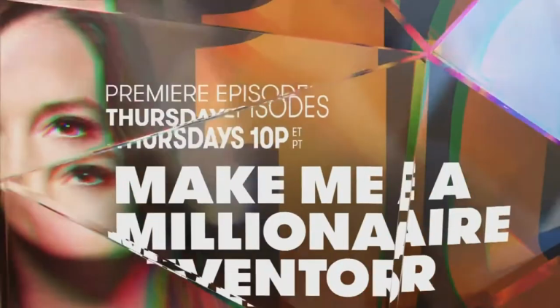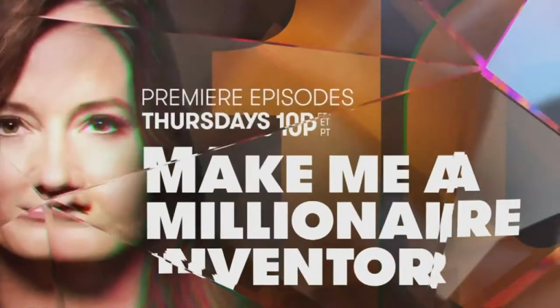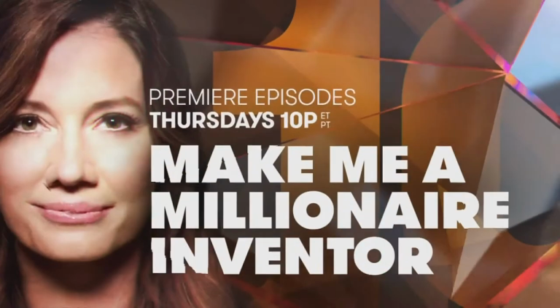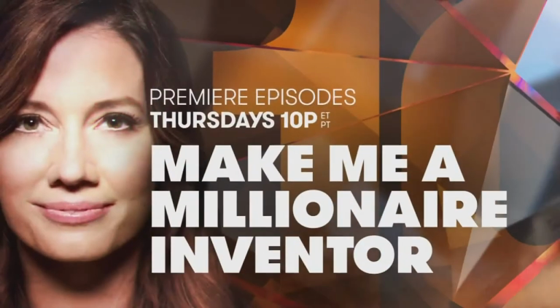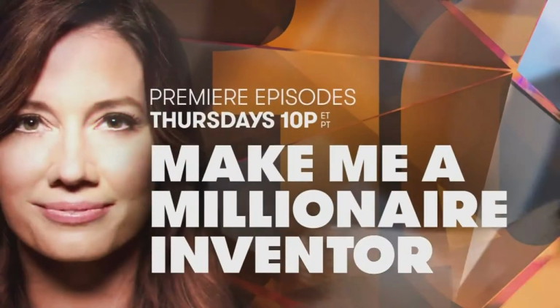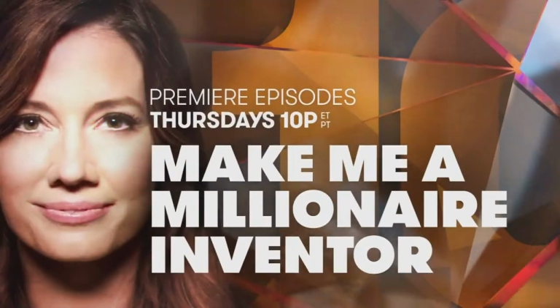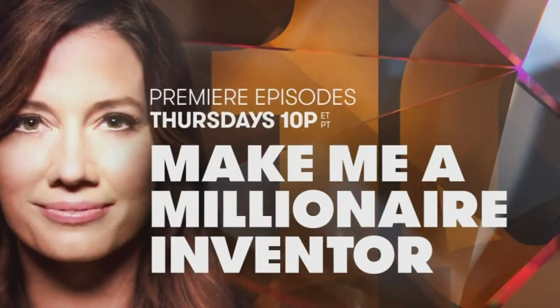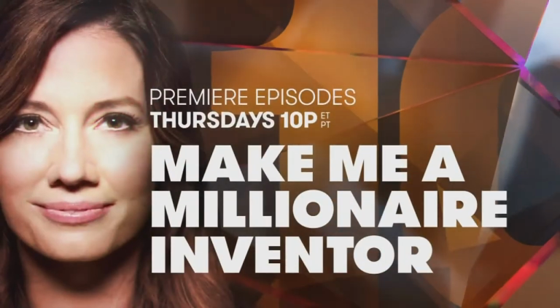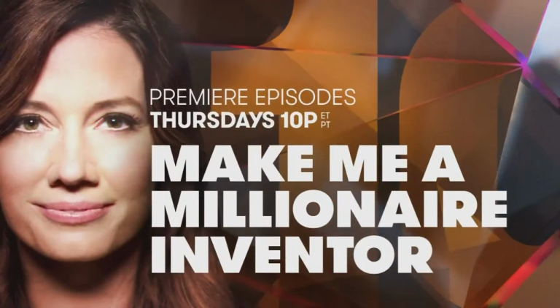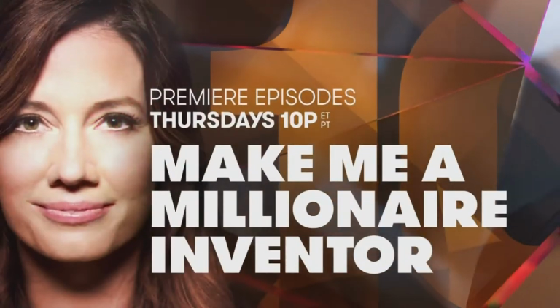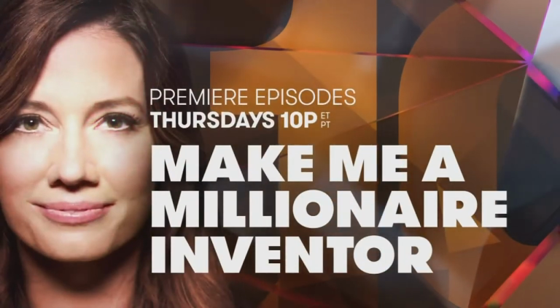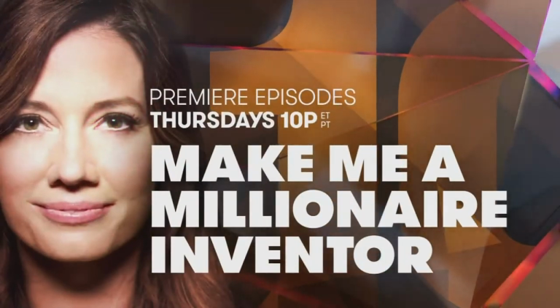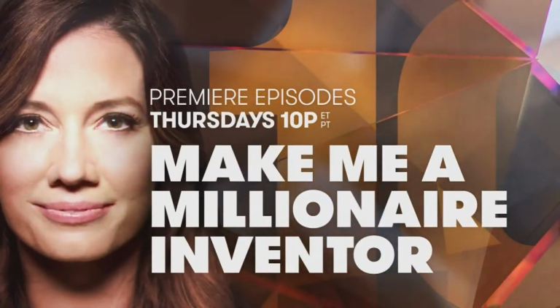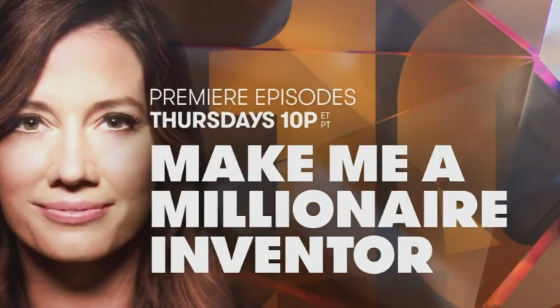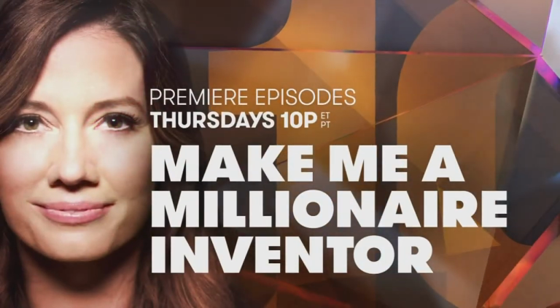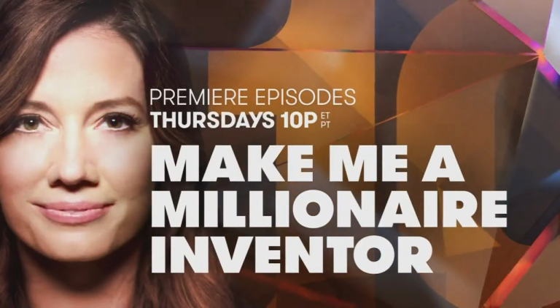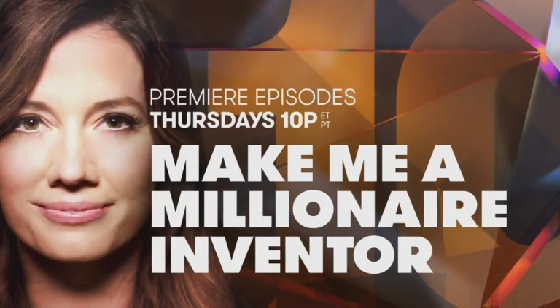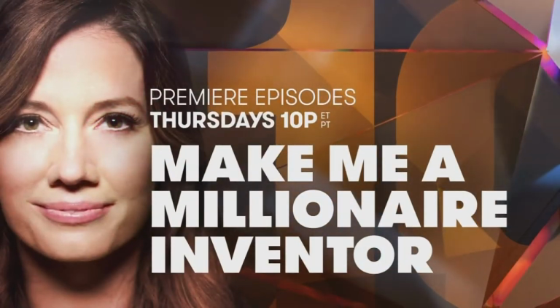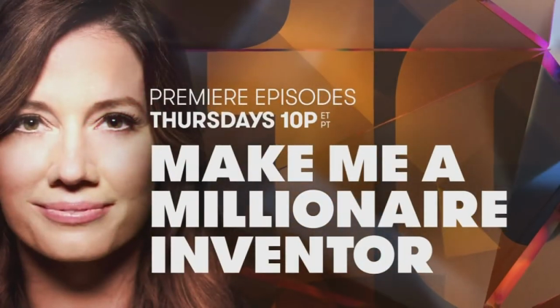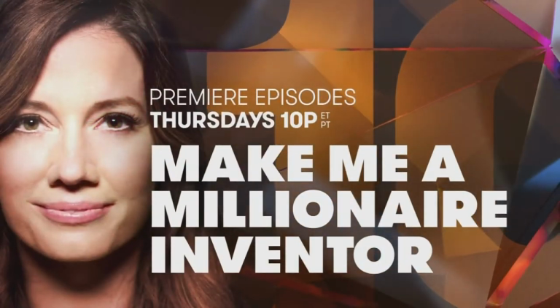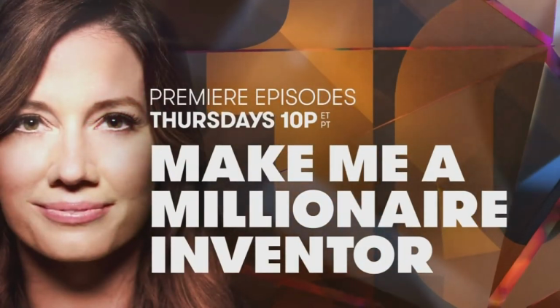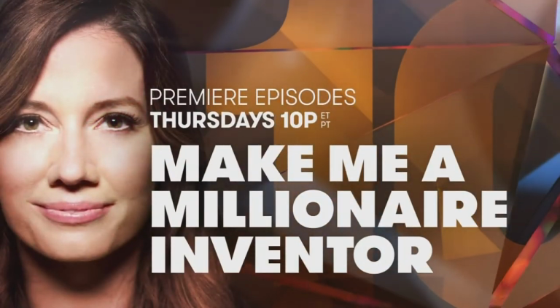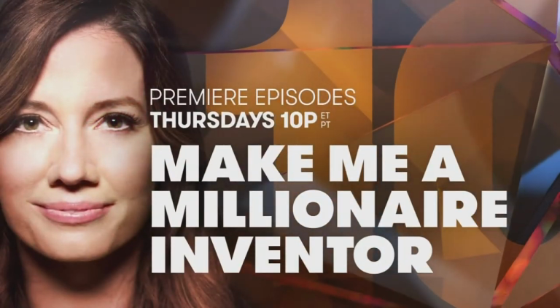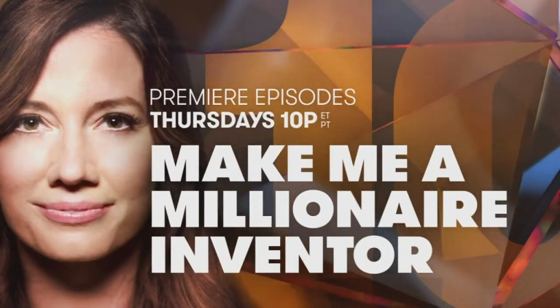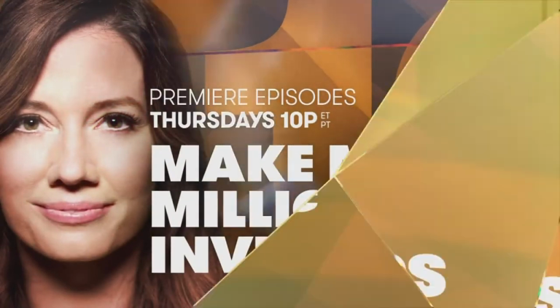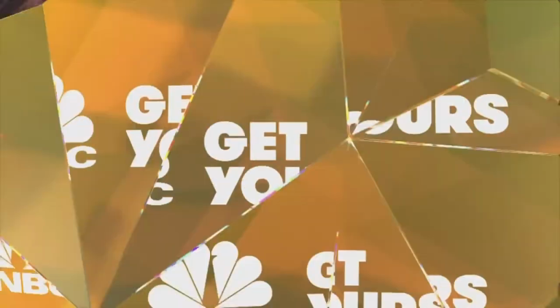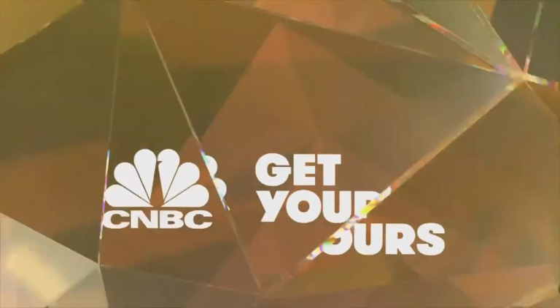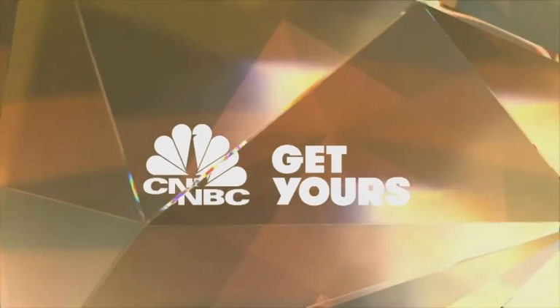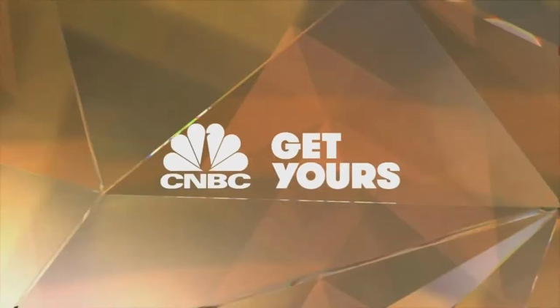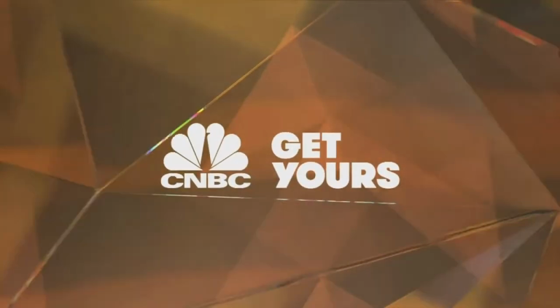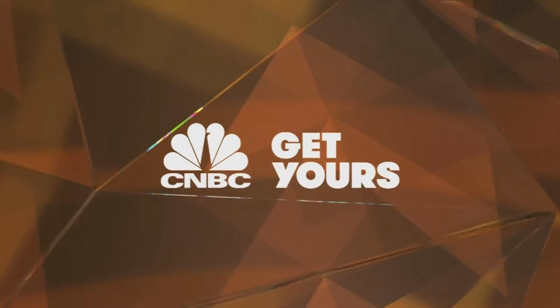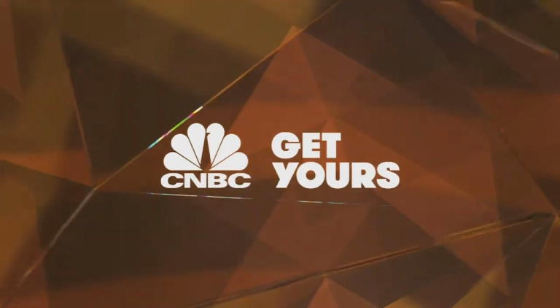Make Me a Millionaire Inventor — premiere episodes Thursdays at 10, CNBC. Get yours.